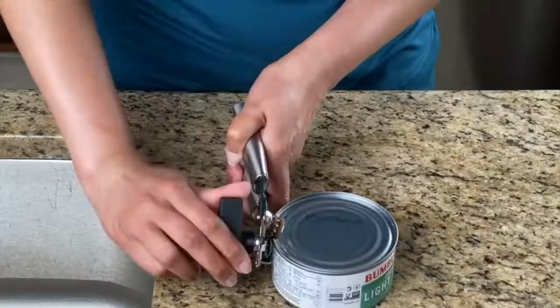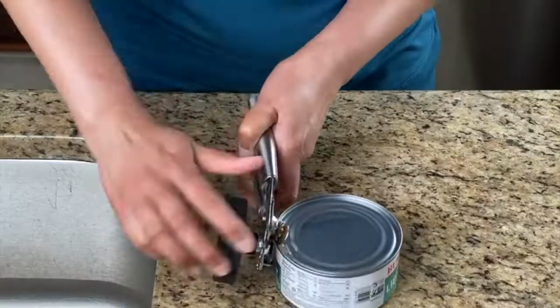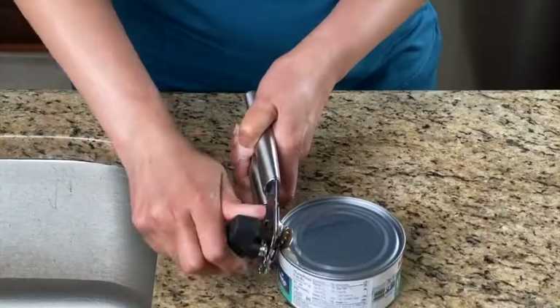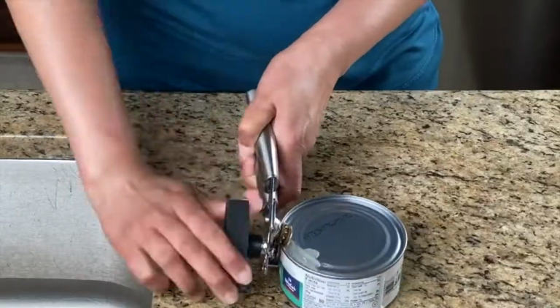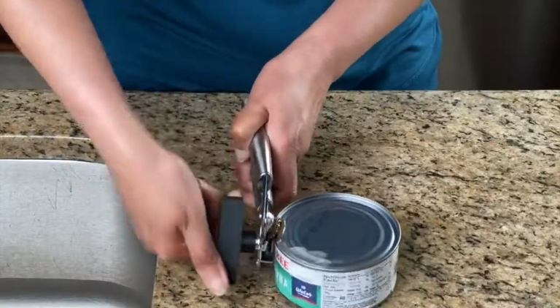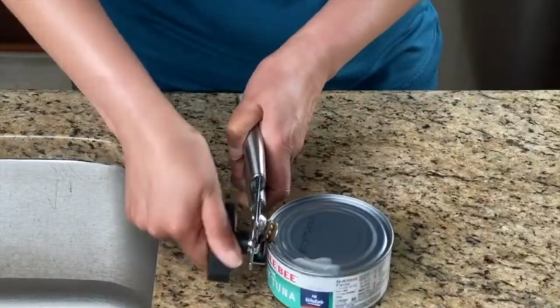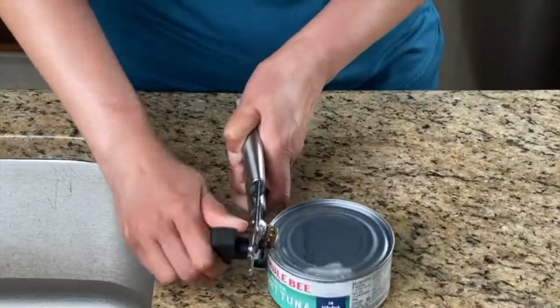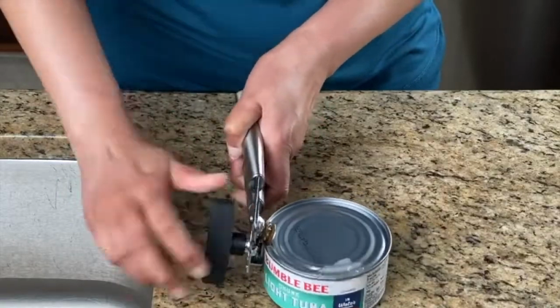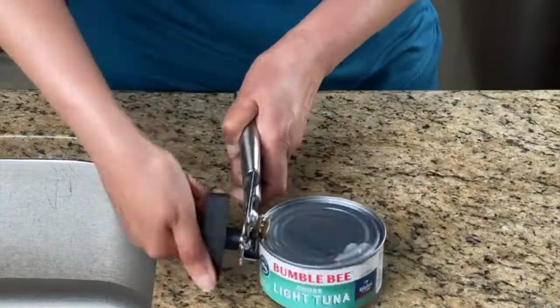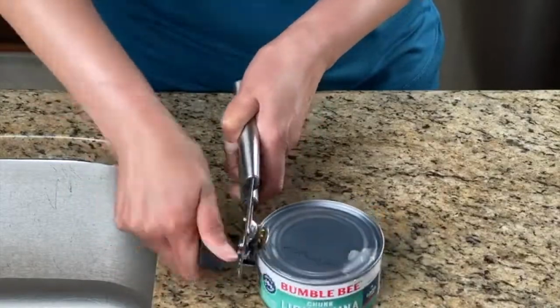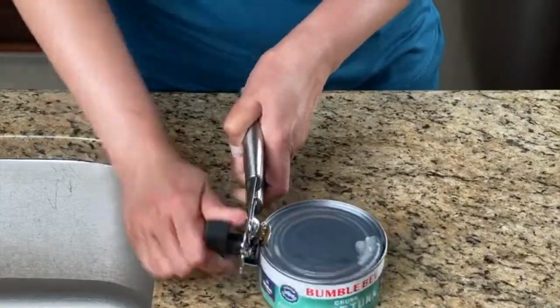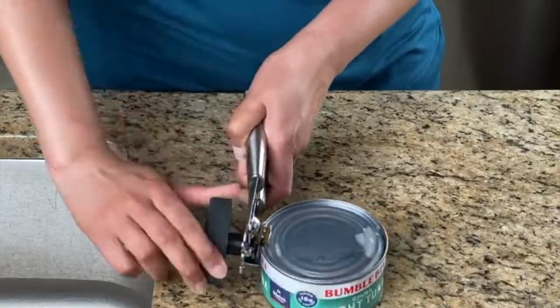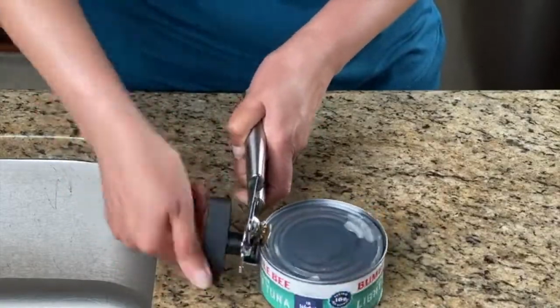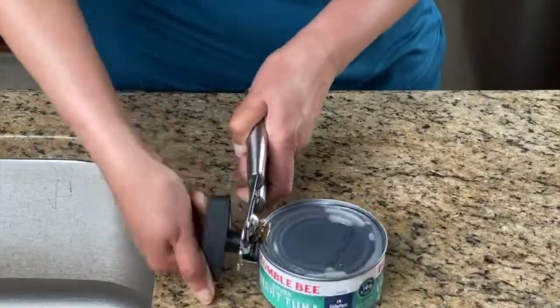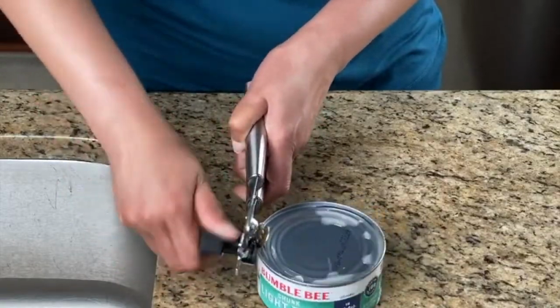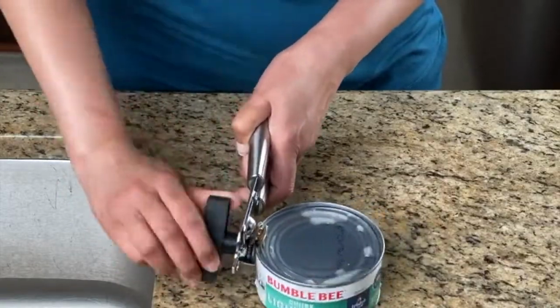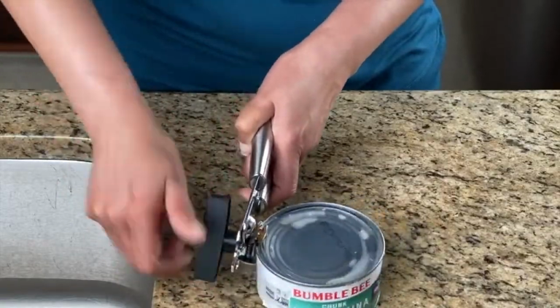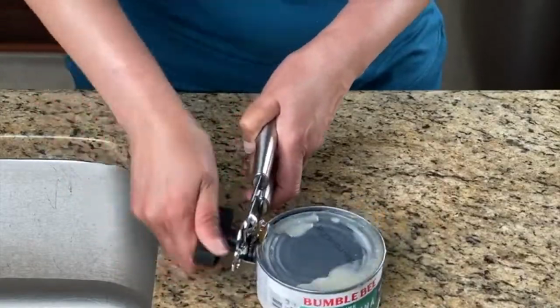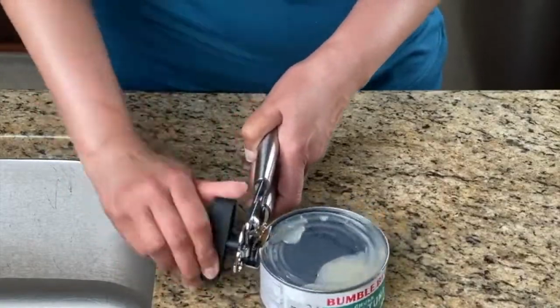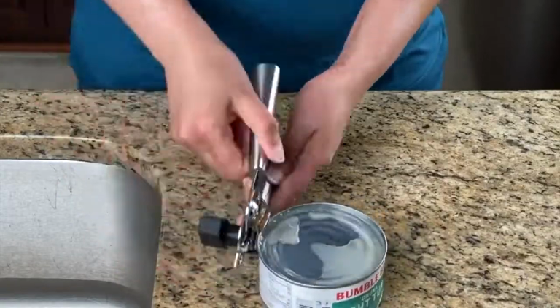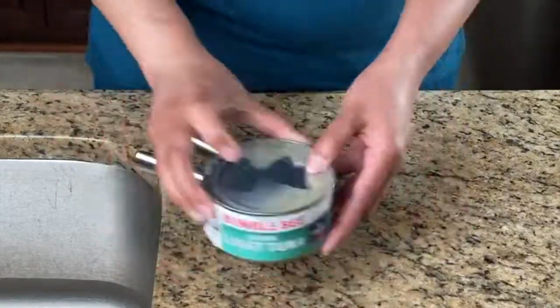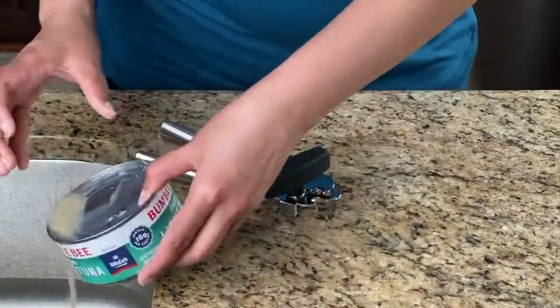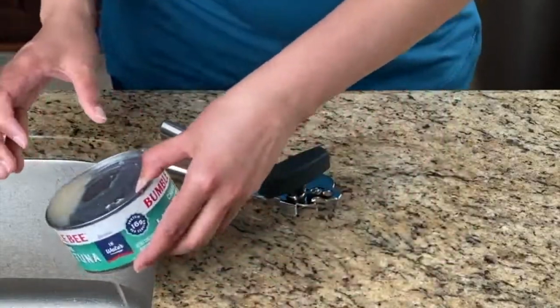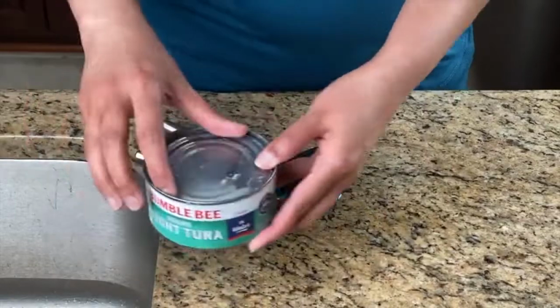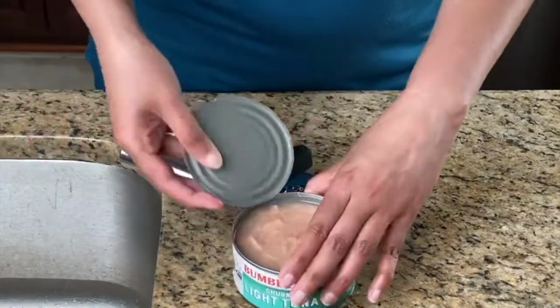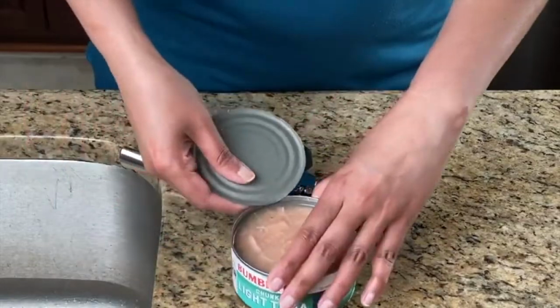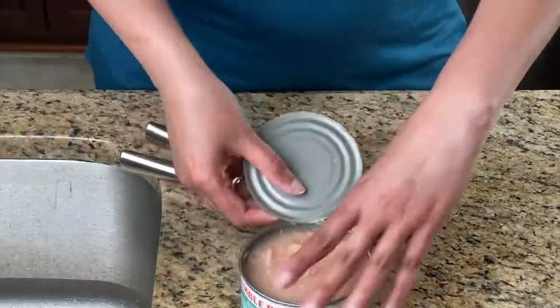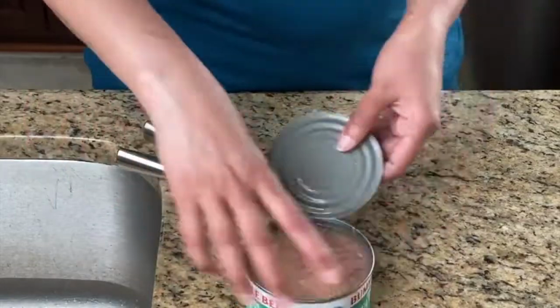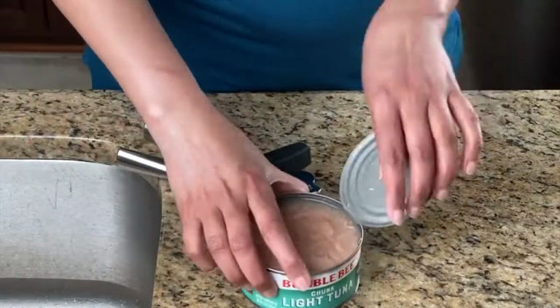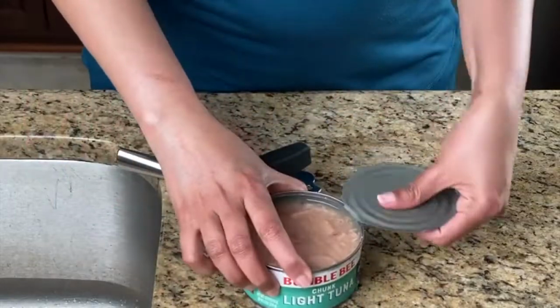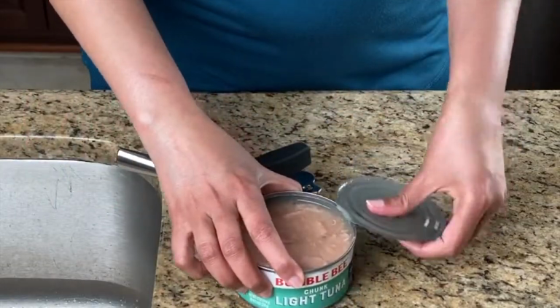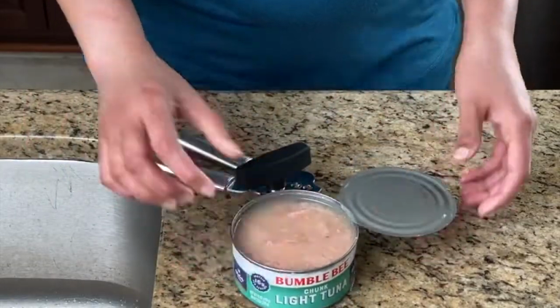Some people like to put a pickle in it, others use white goop. Me? I just like plain, dry, salted tuna and bread.